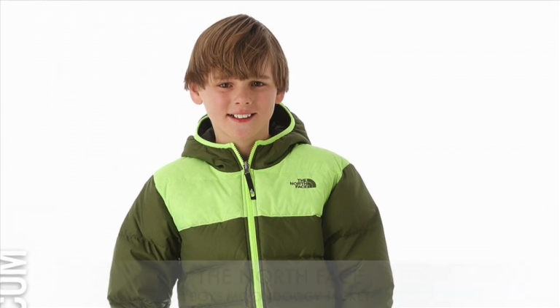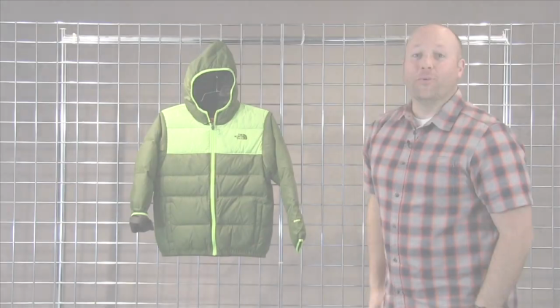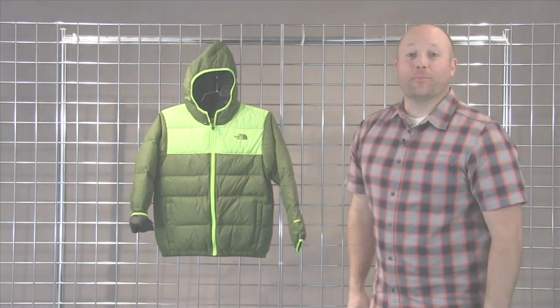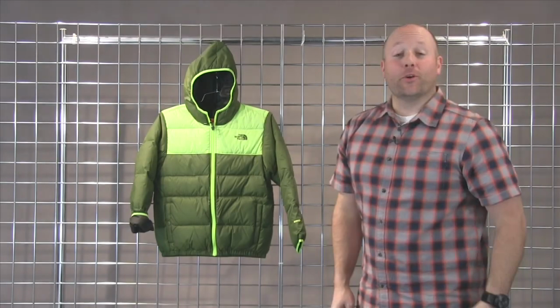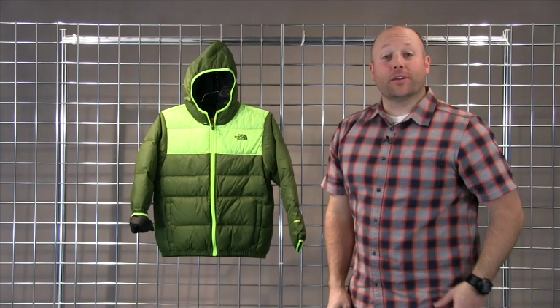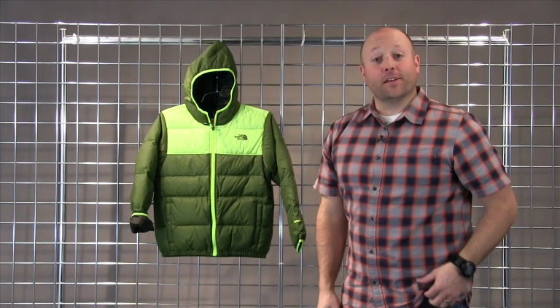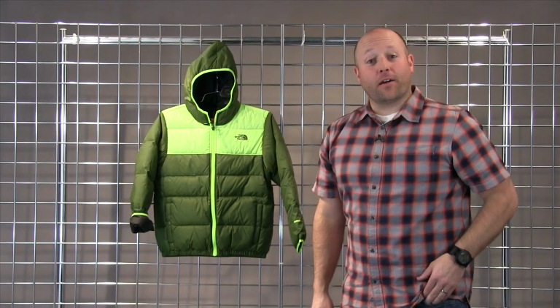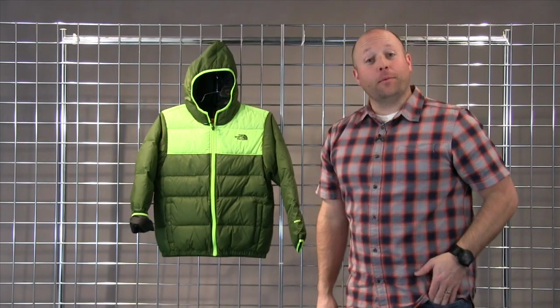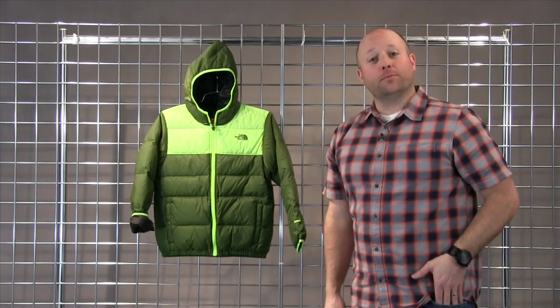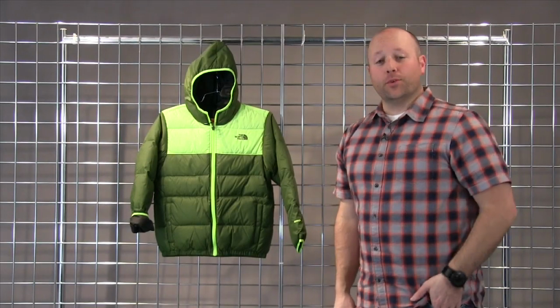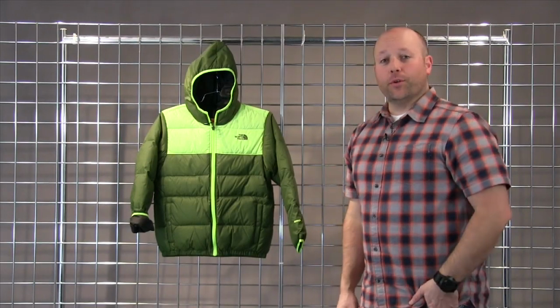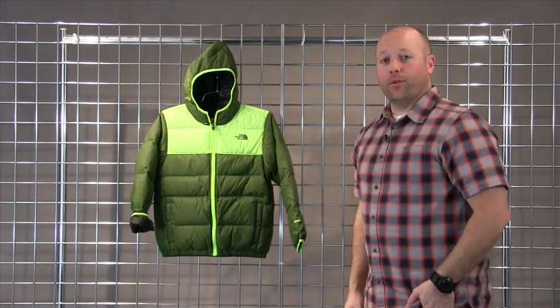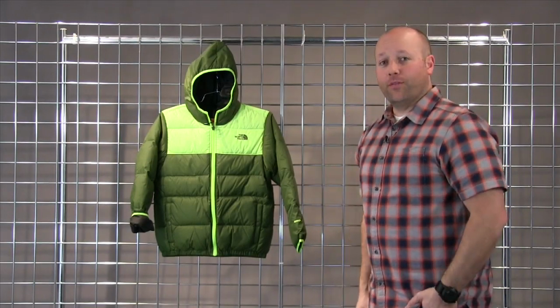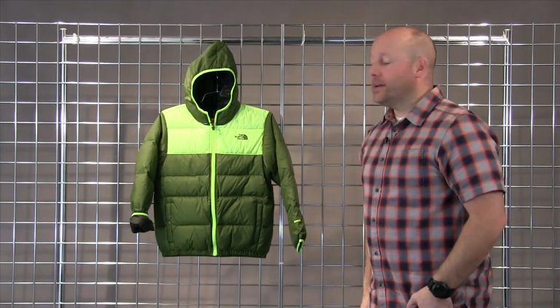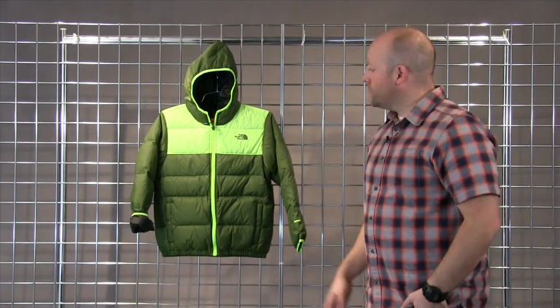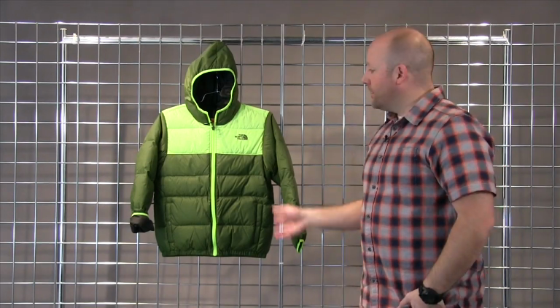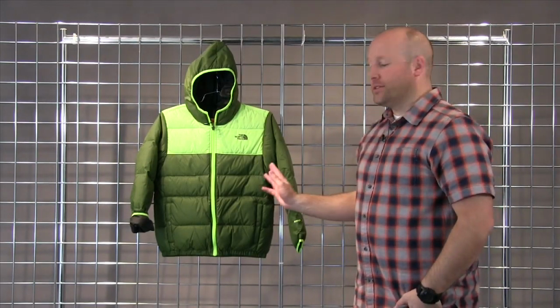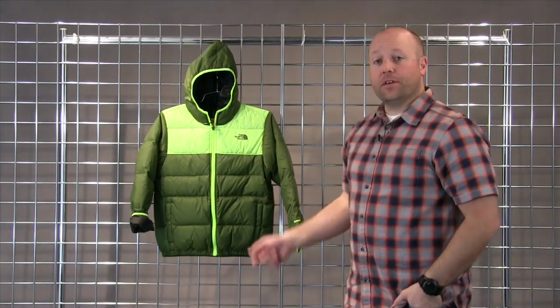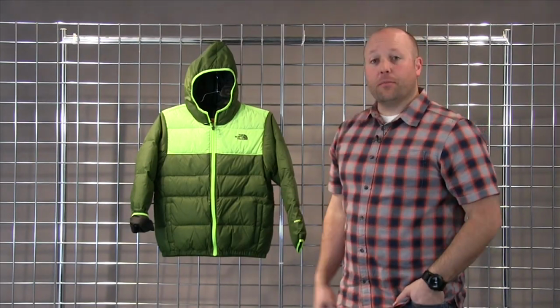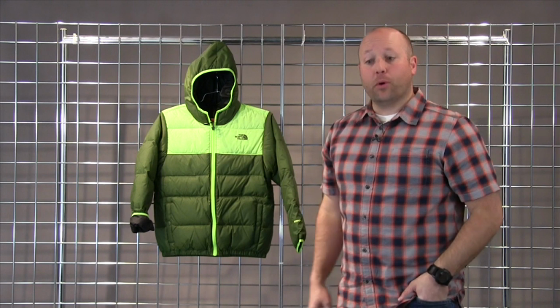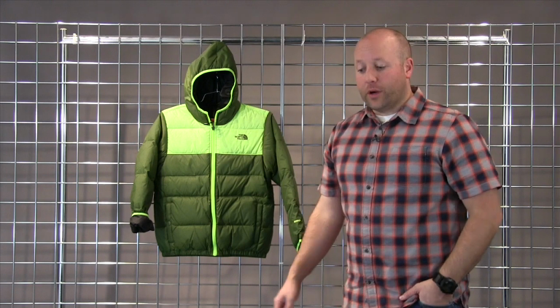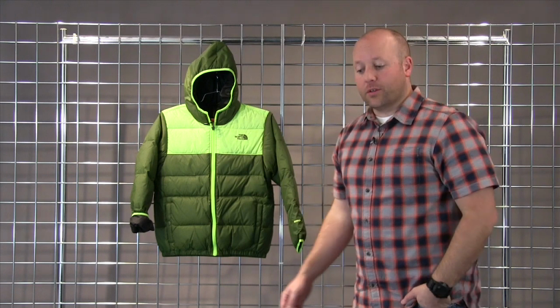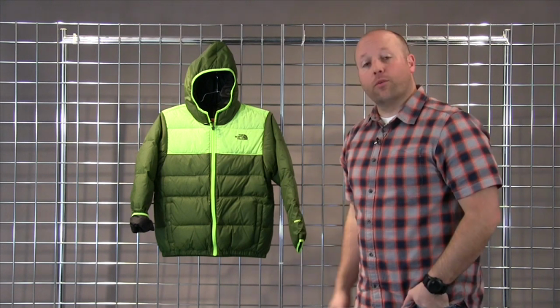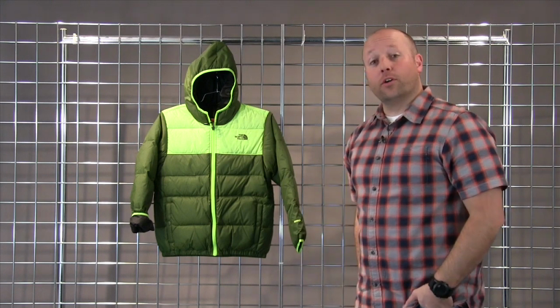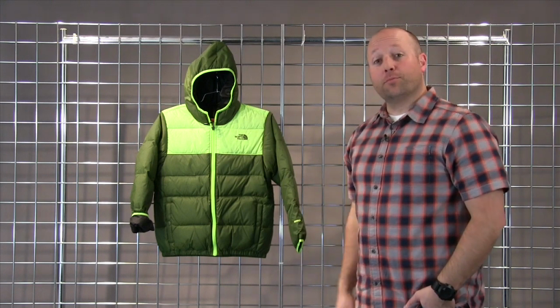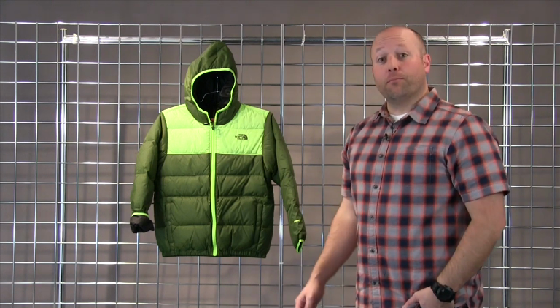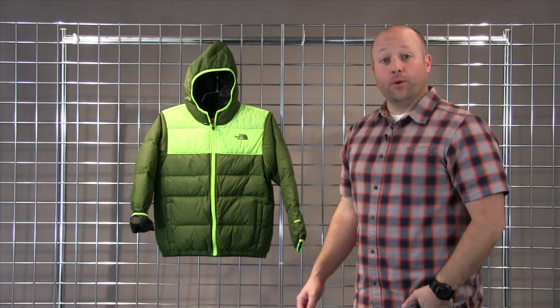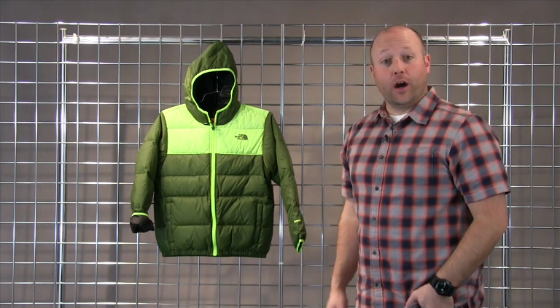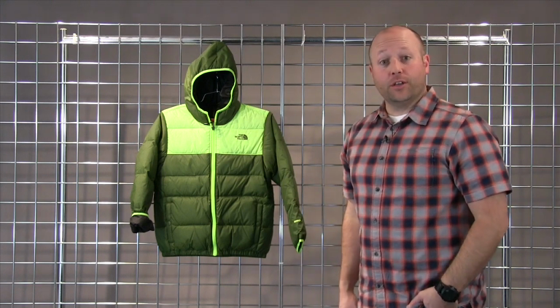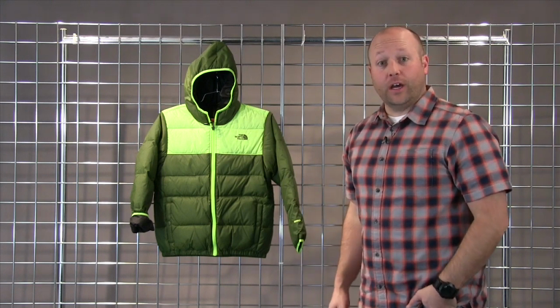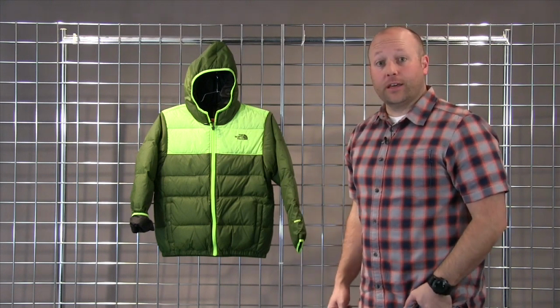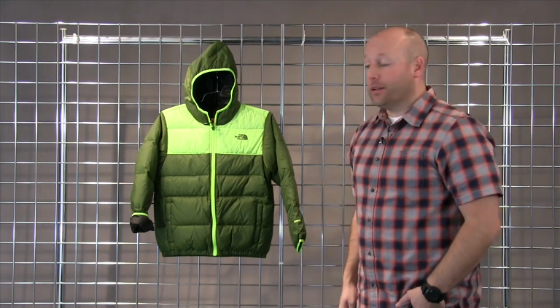Welcome to WinterKids.com. I'm Drew at the North Face and this is the Boys Reversible Moondoggy Jacket.